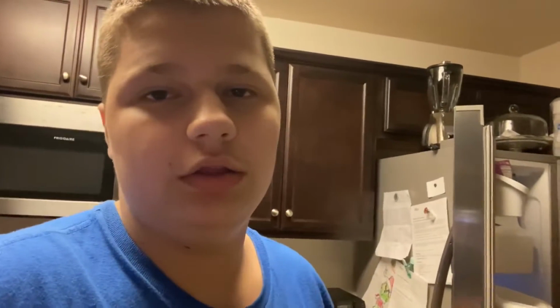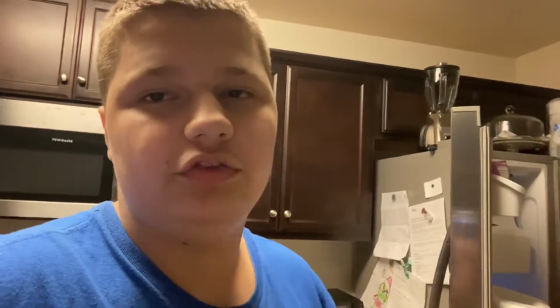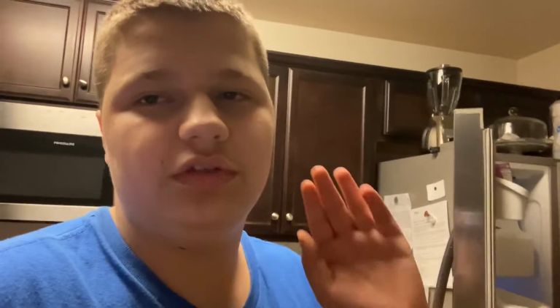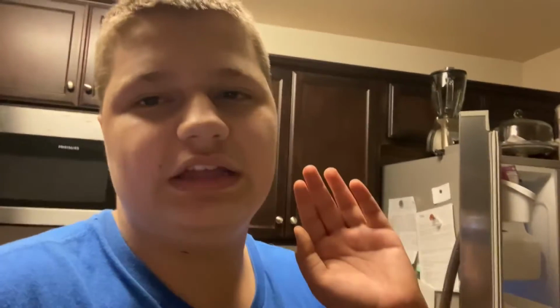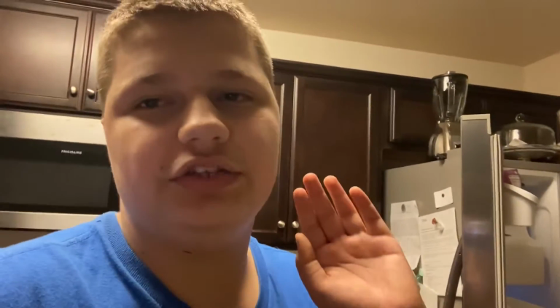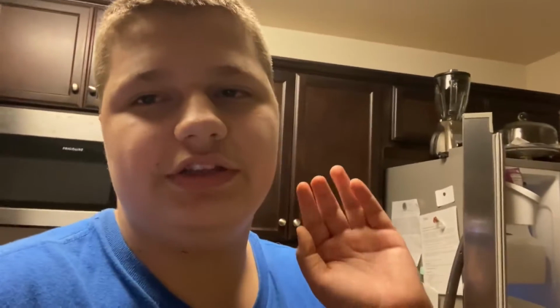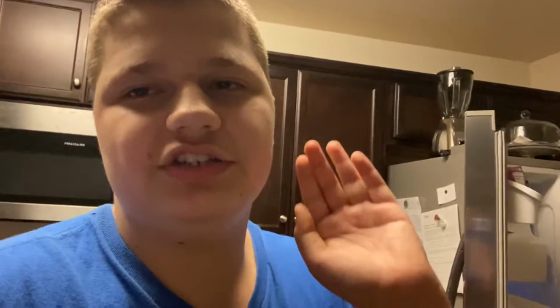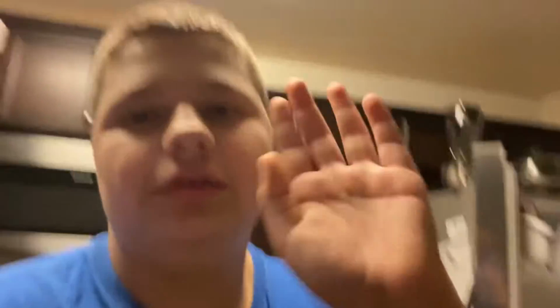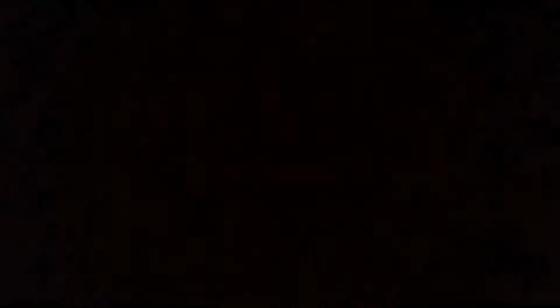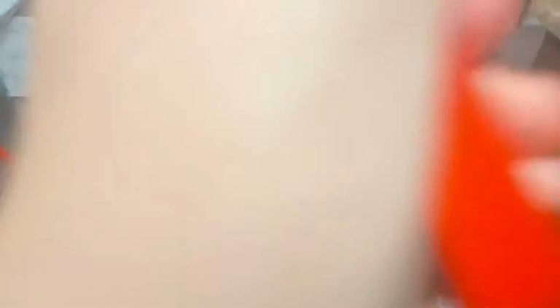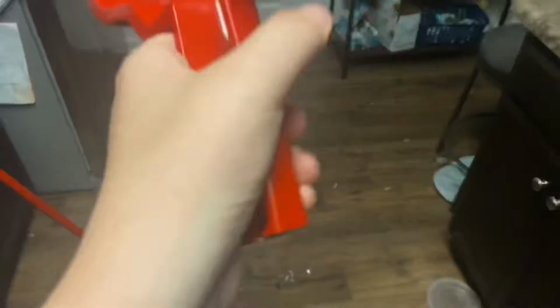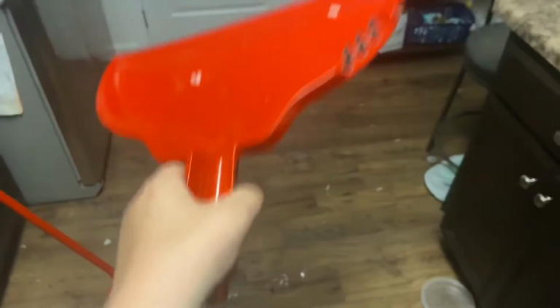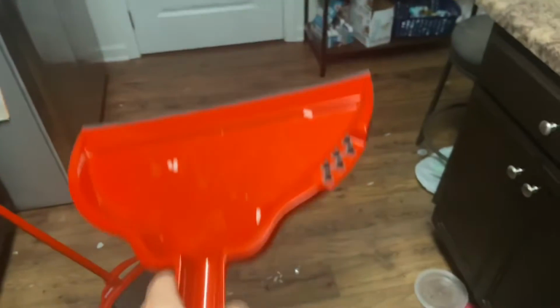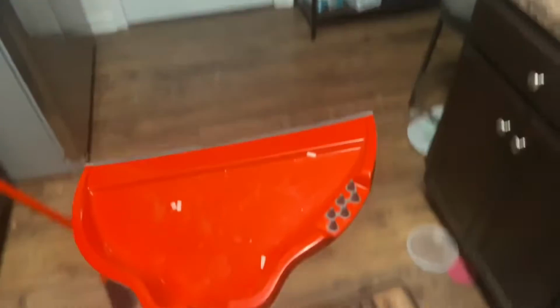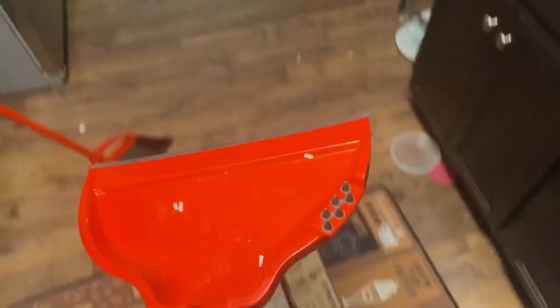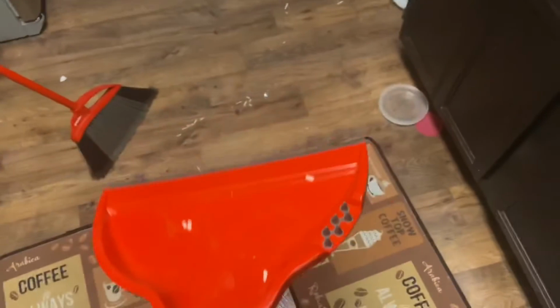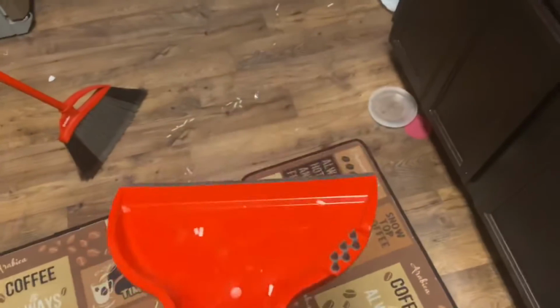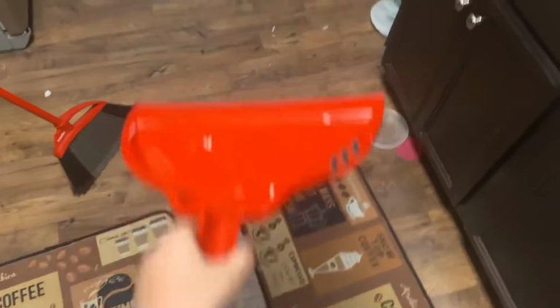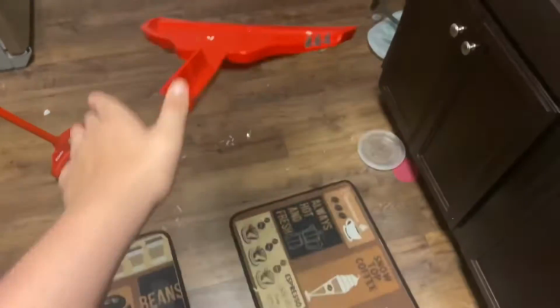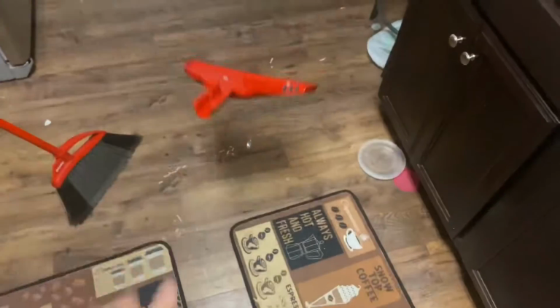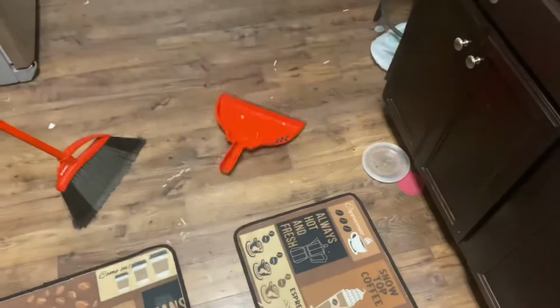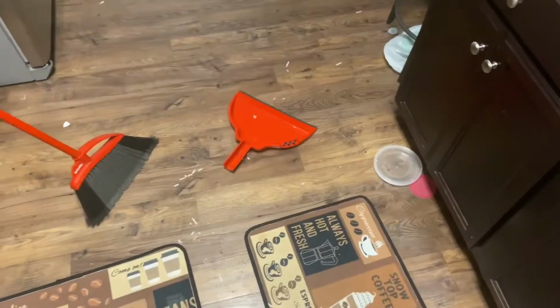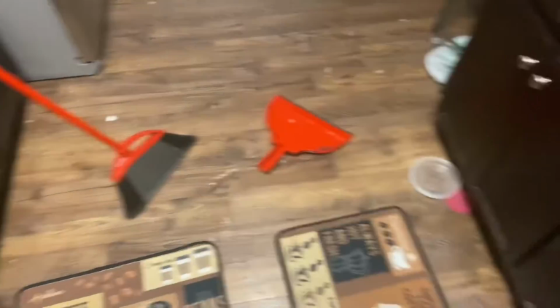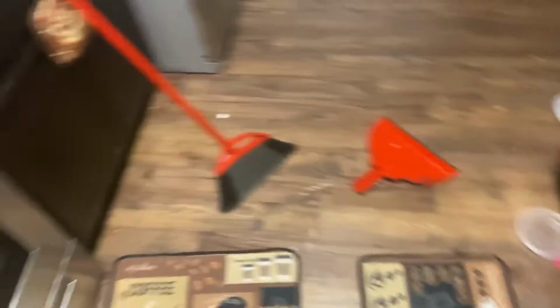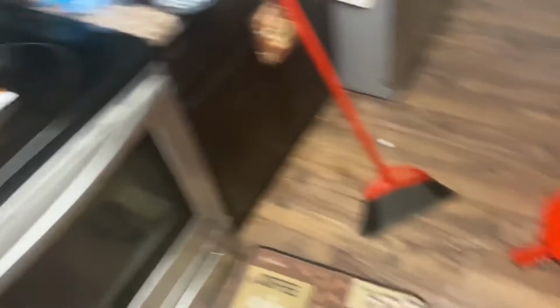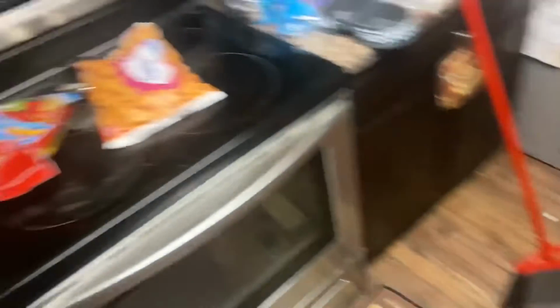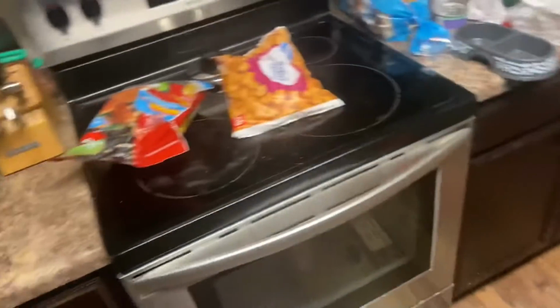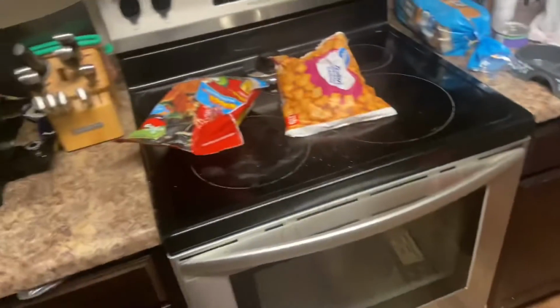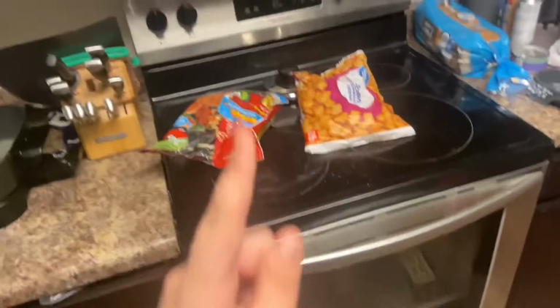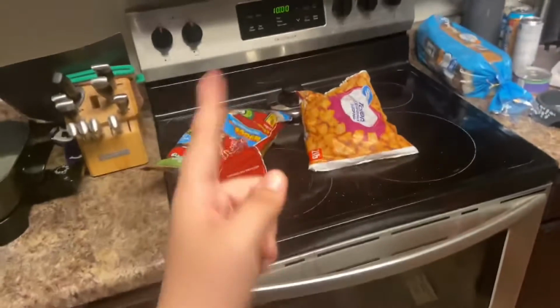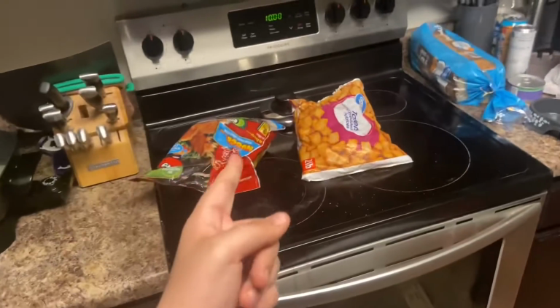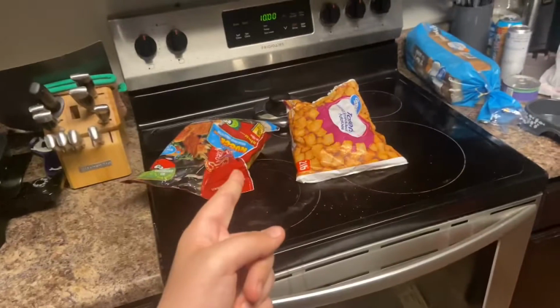Let's do this fancy transition. Okay, I'm done cleaning, so I'm just gonna set this down and let's get to that.